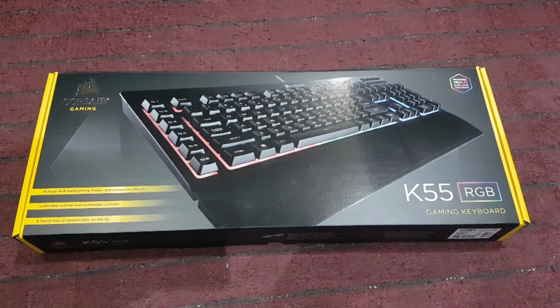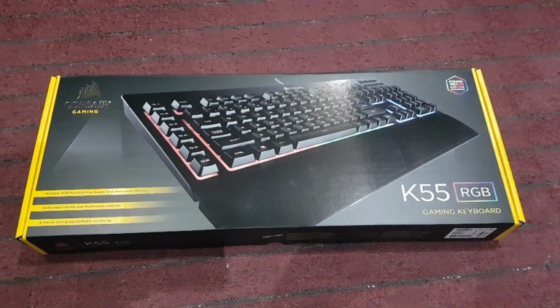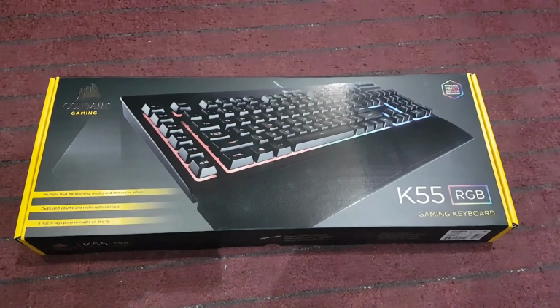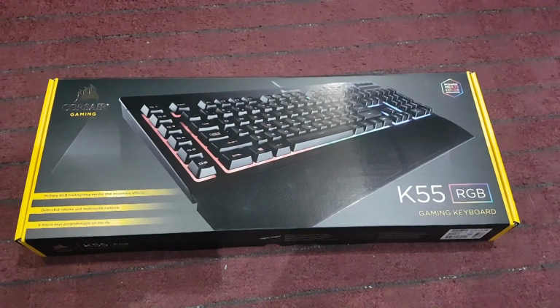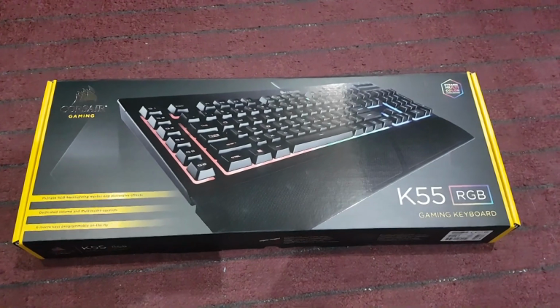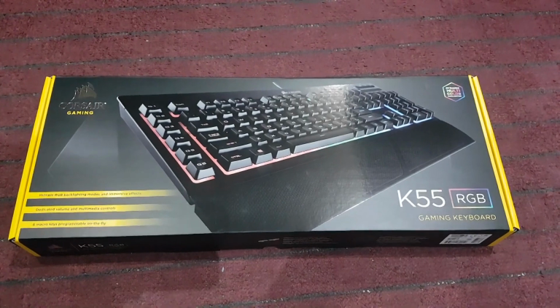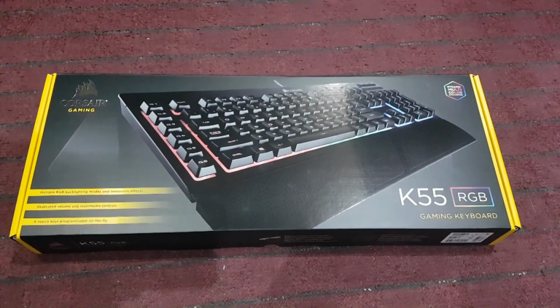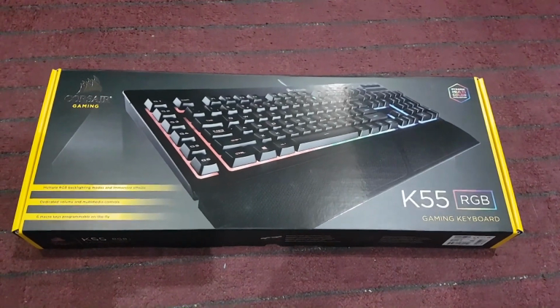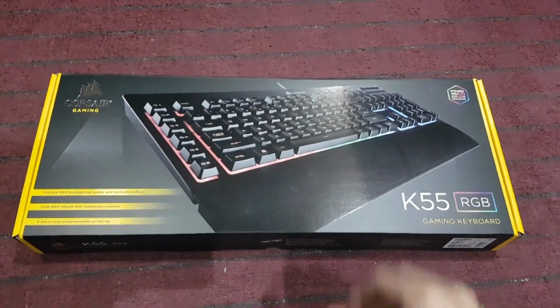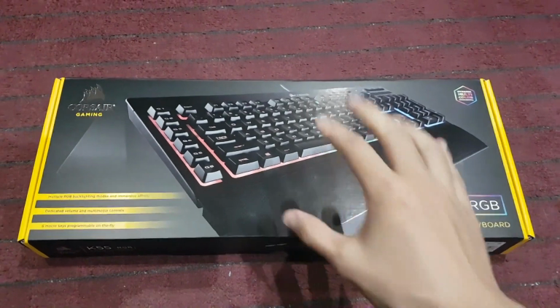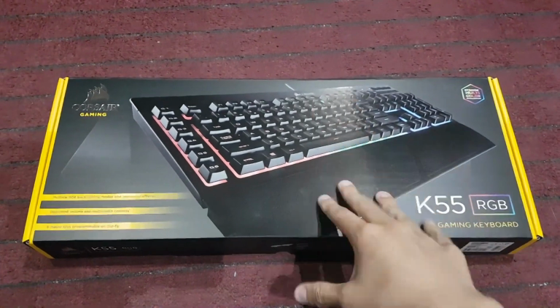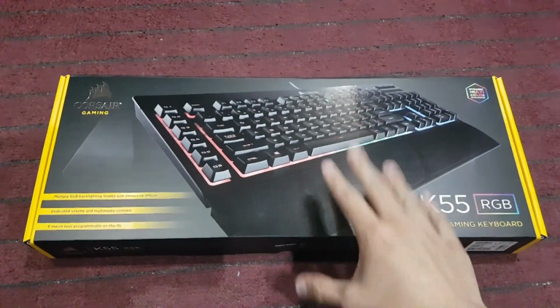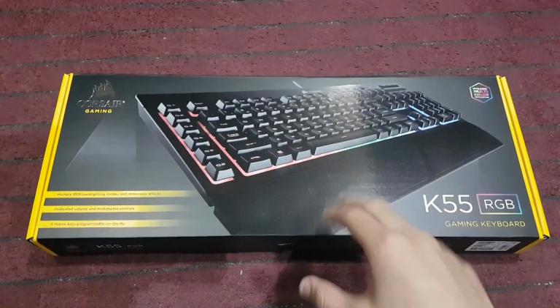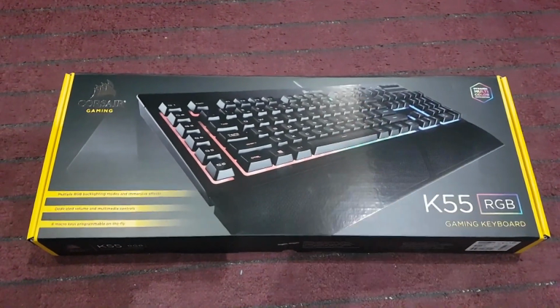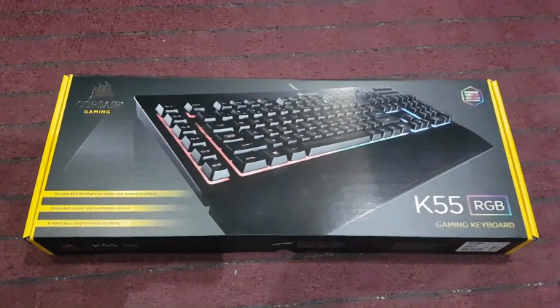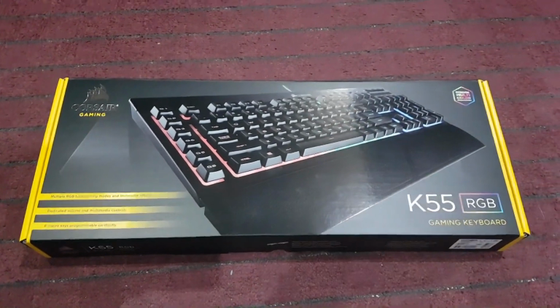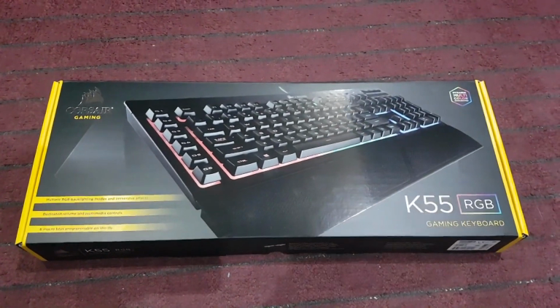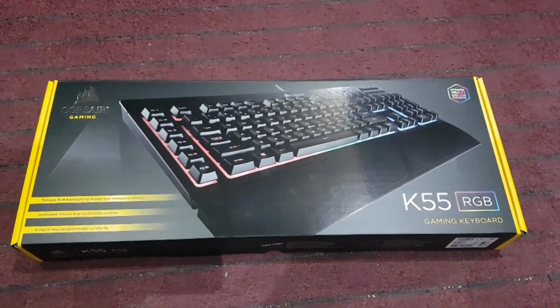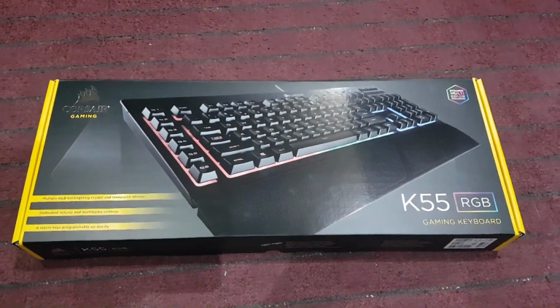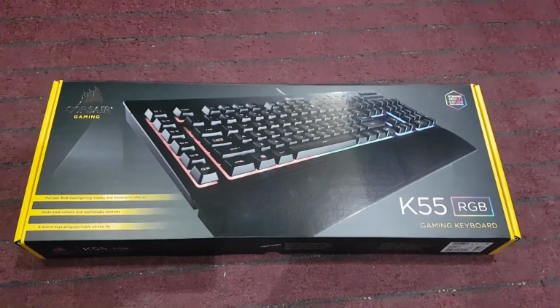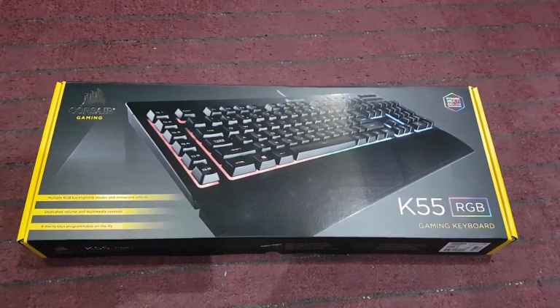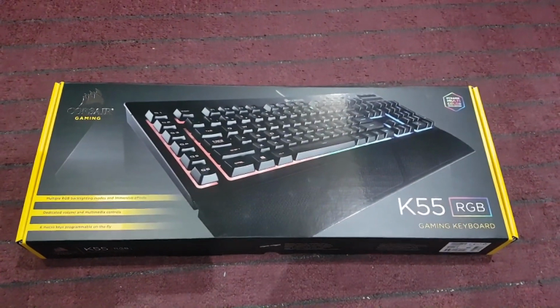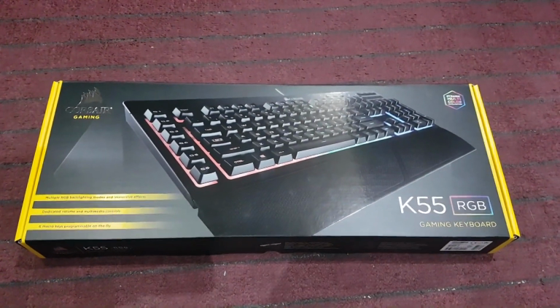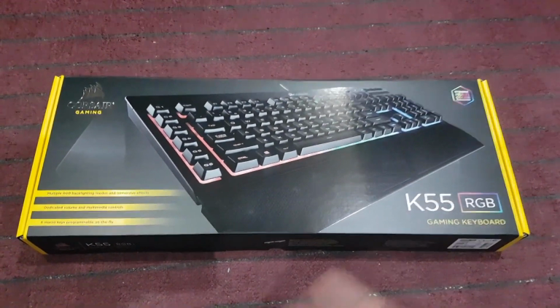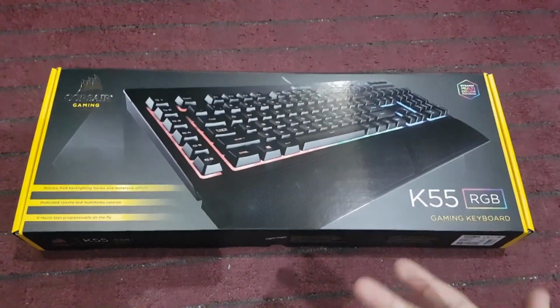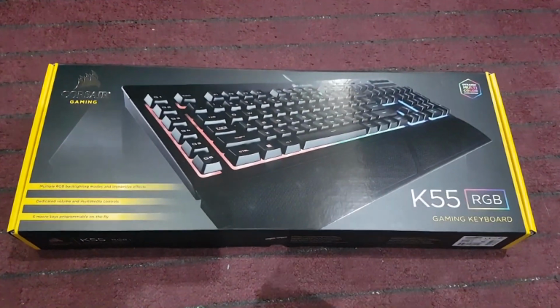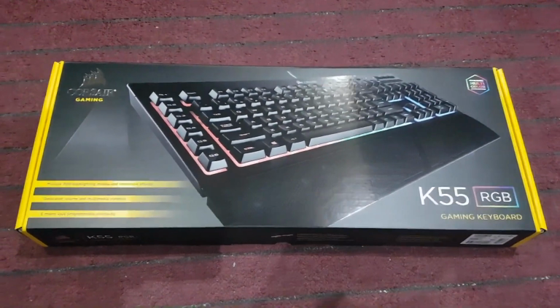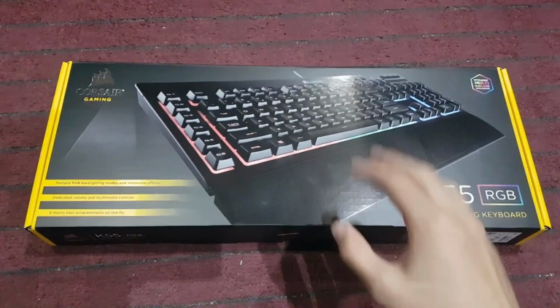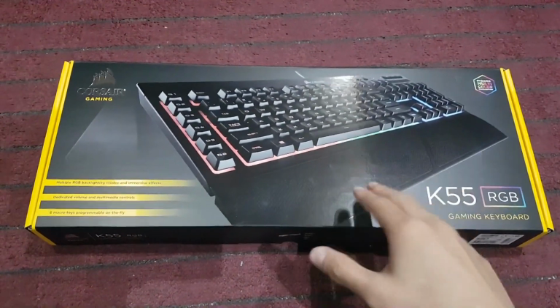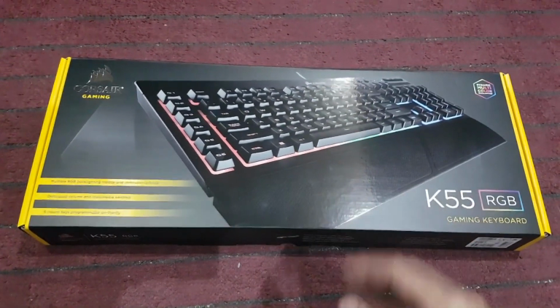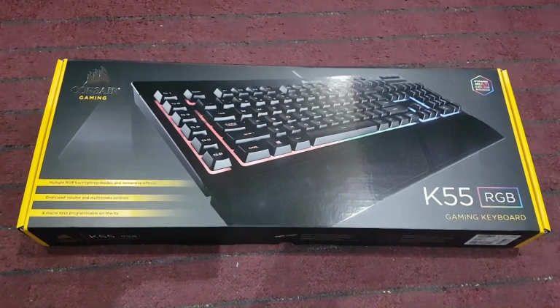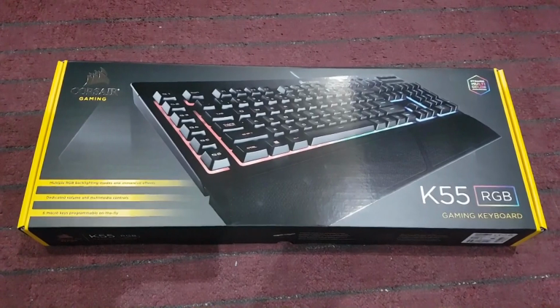What's up guys? I just received this new keyboard, the Corsair K55, from the post and I'm going to be doing a review.